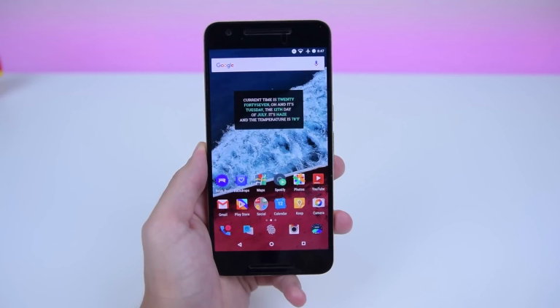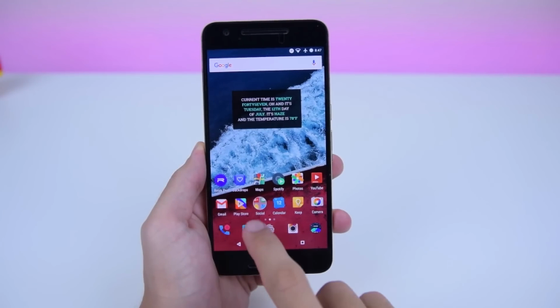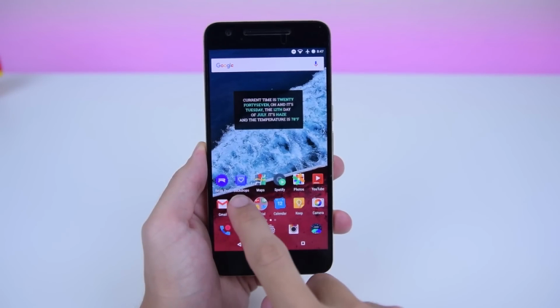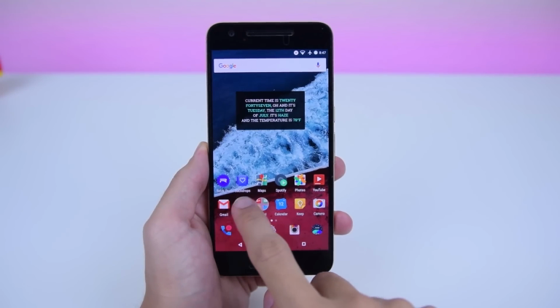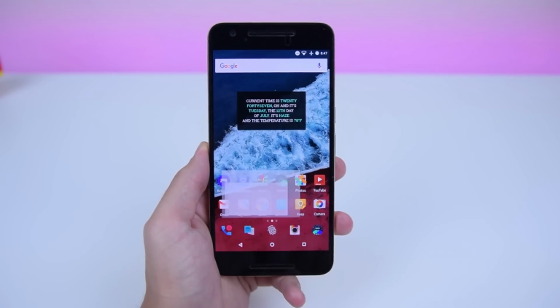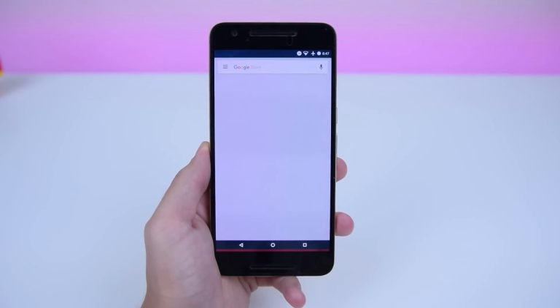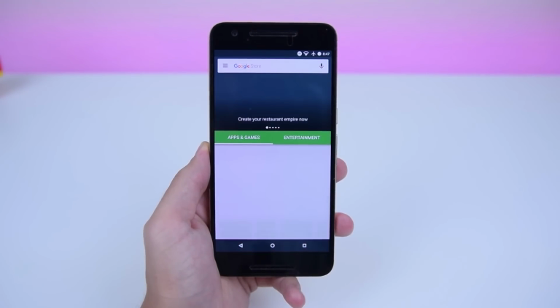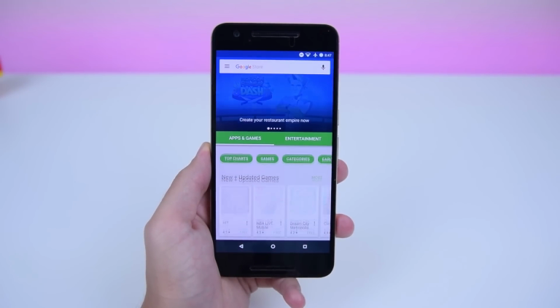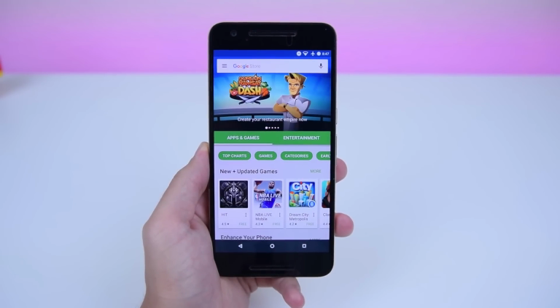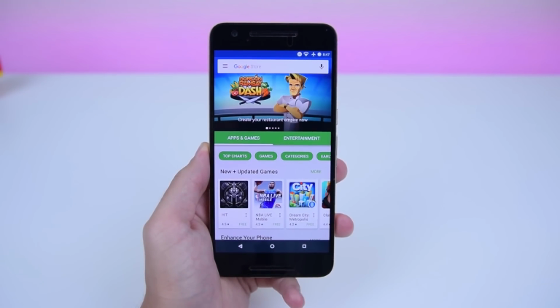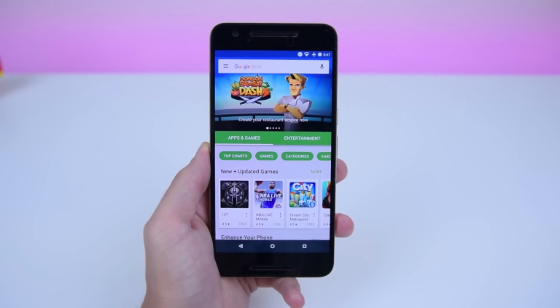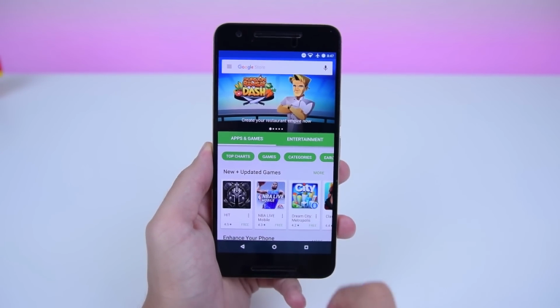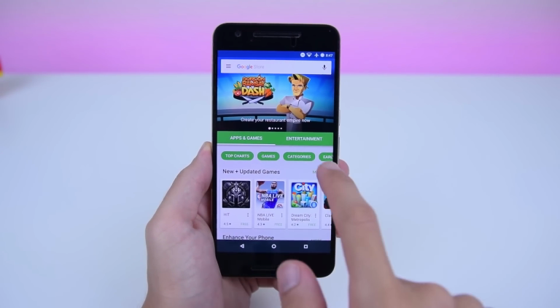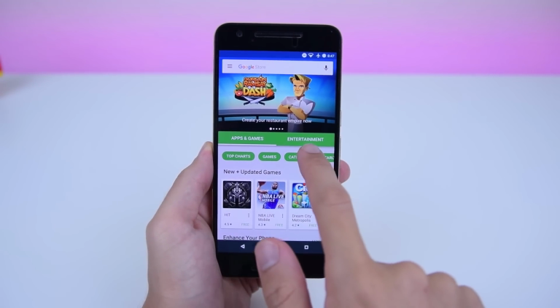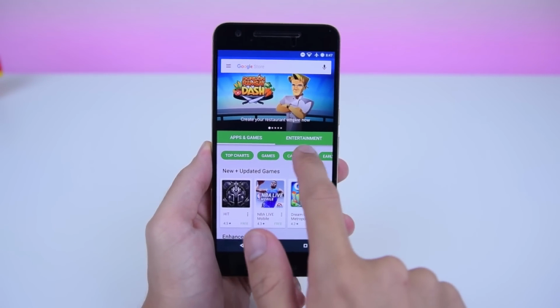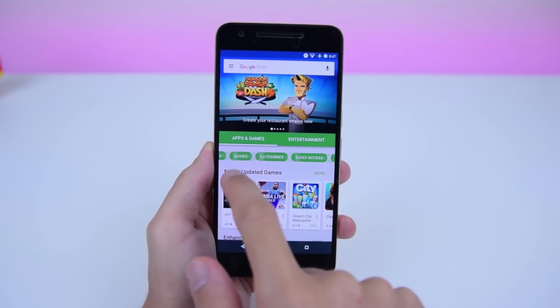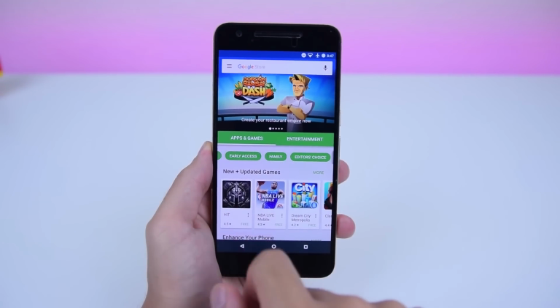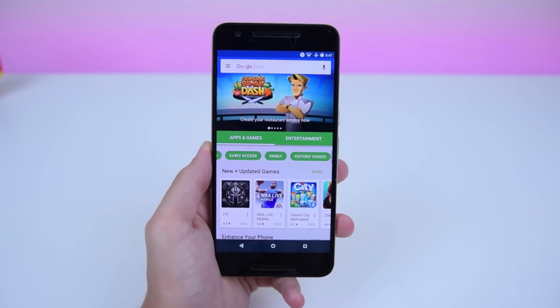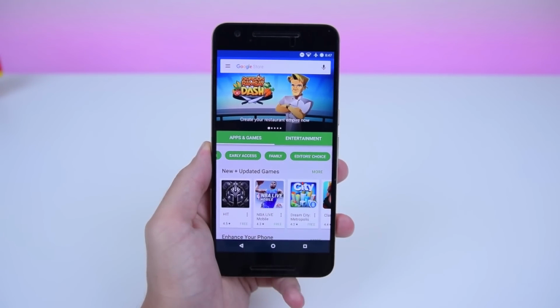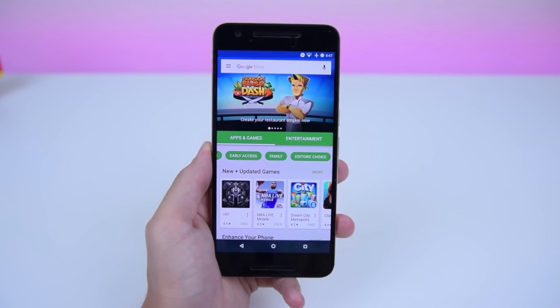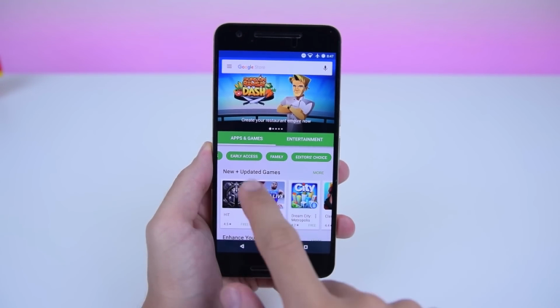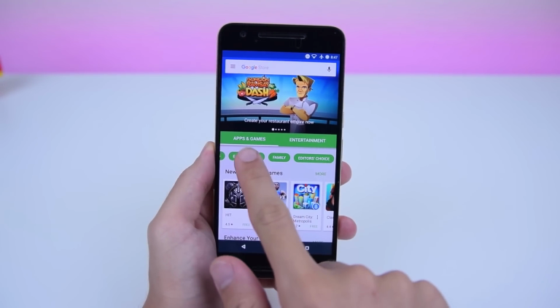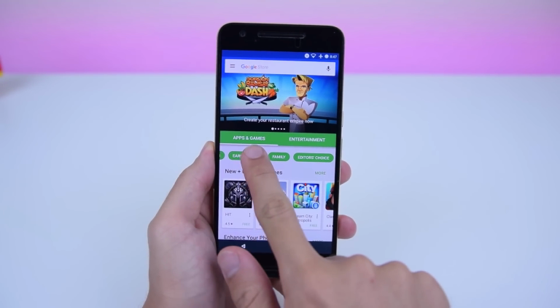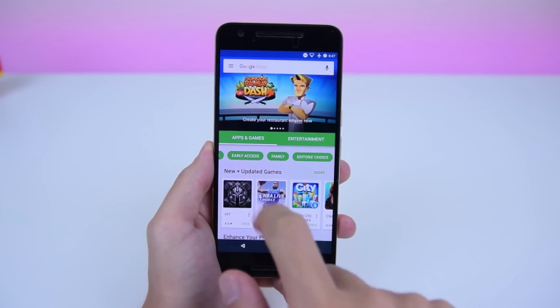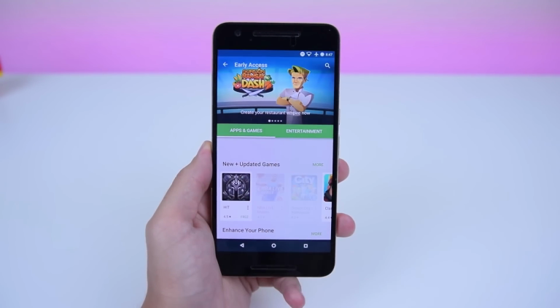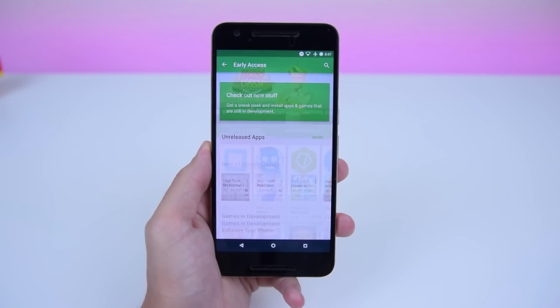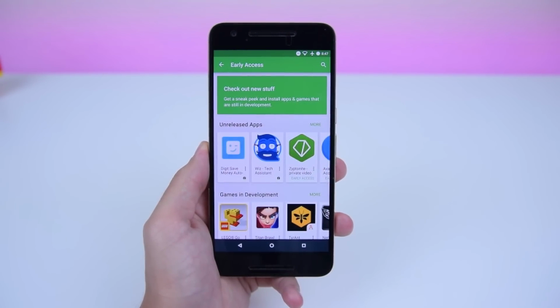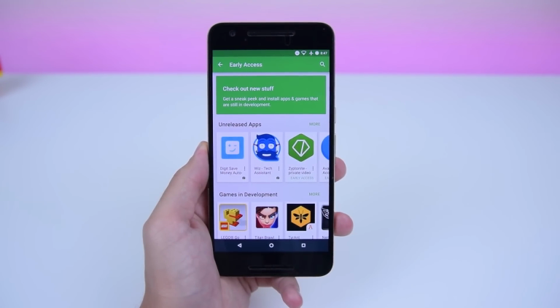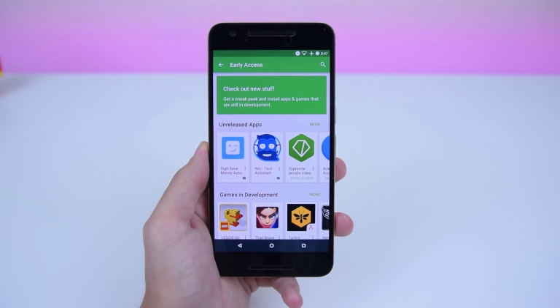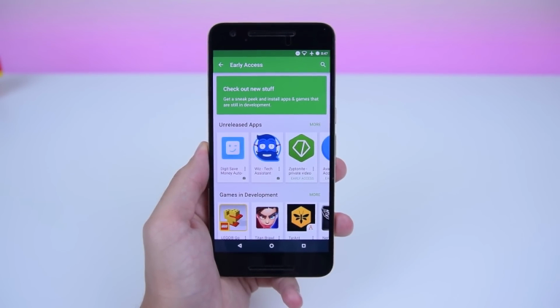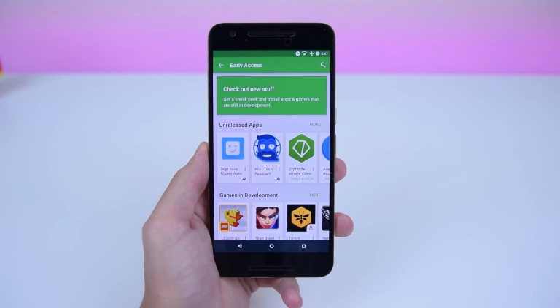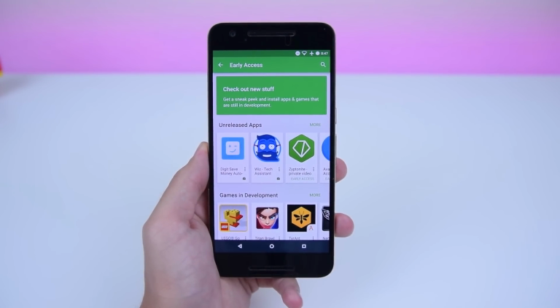Just open the Google Play Store, drag the list of categories until you see Early Access, and tap on it.